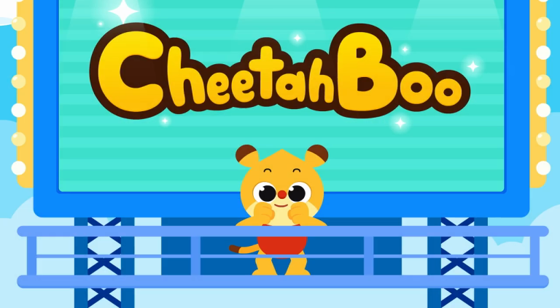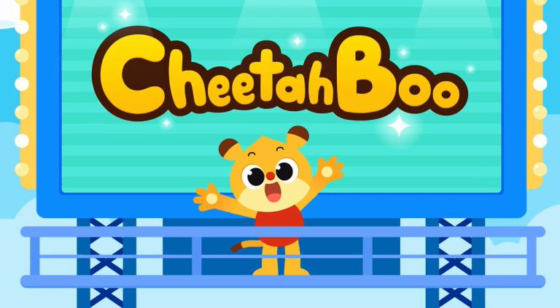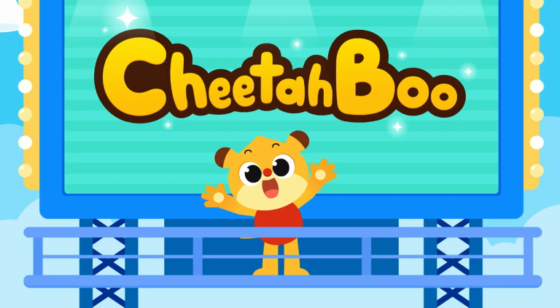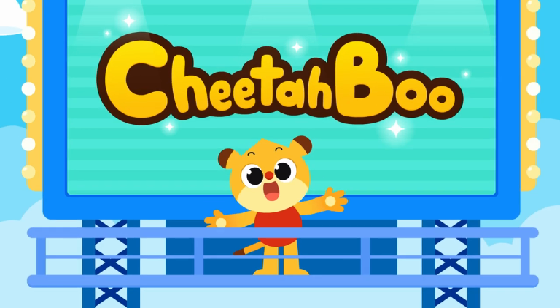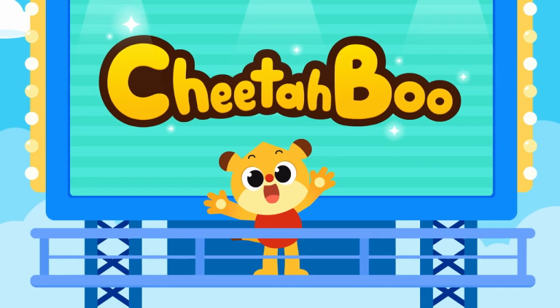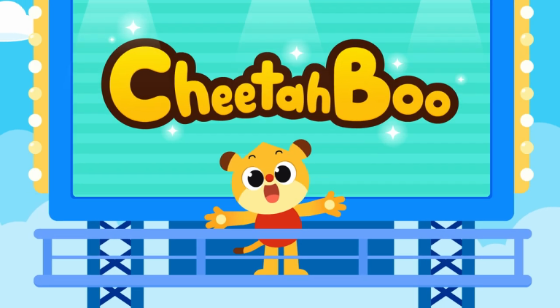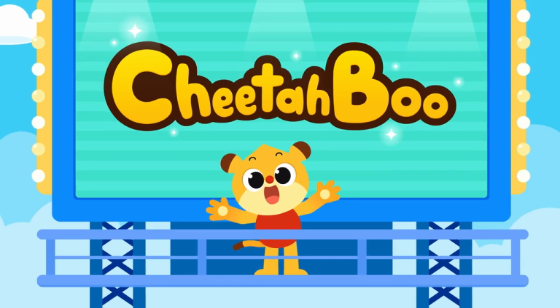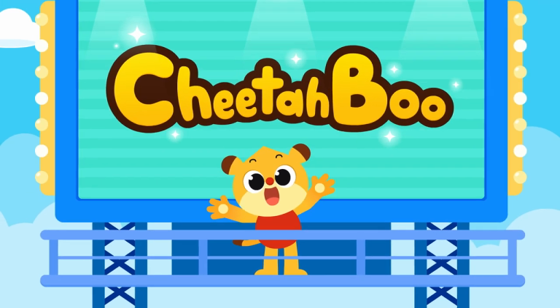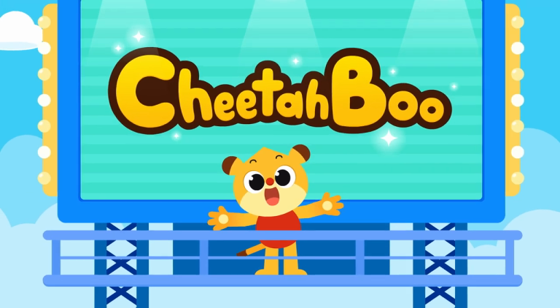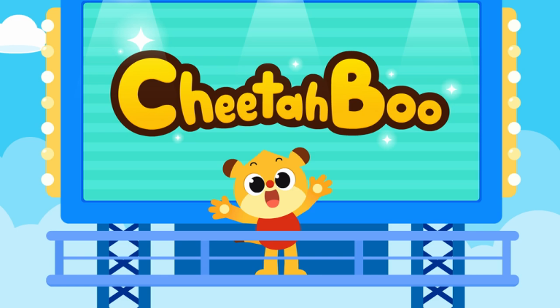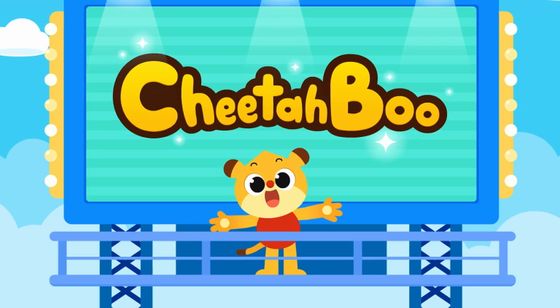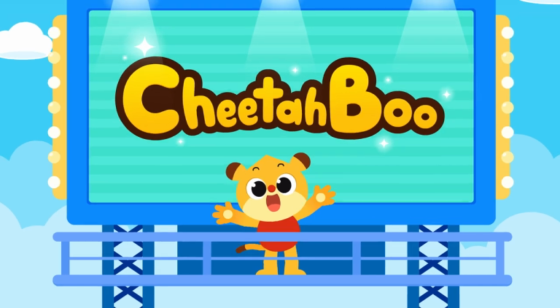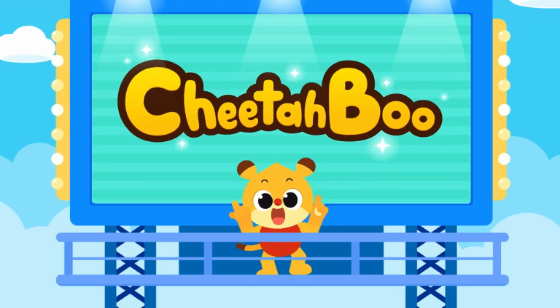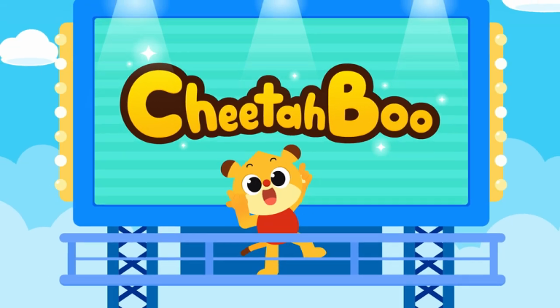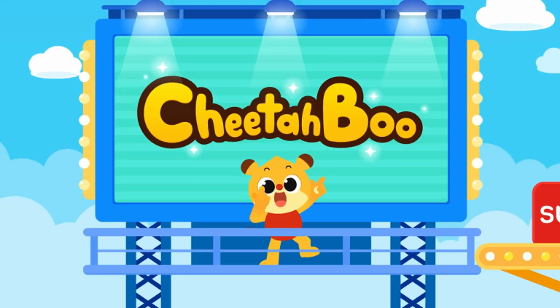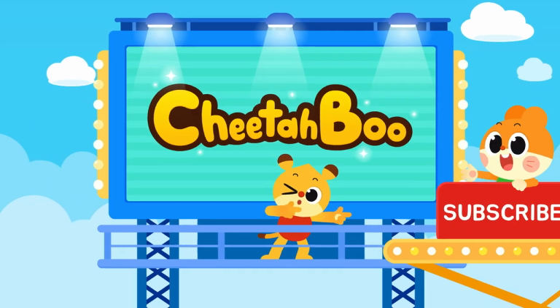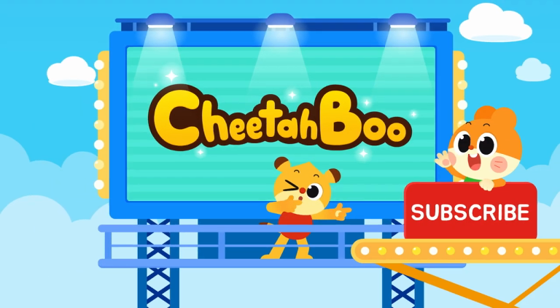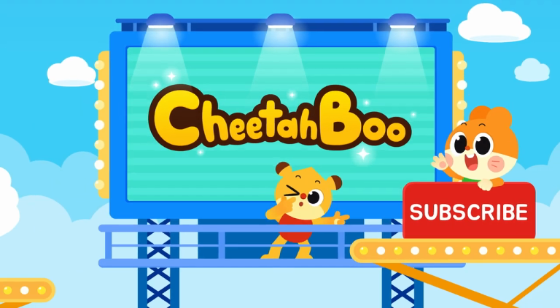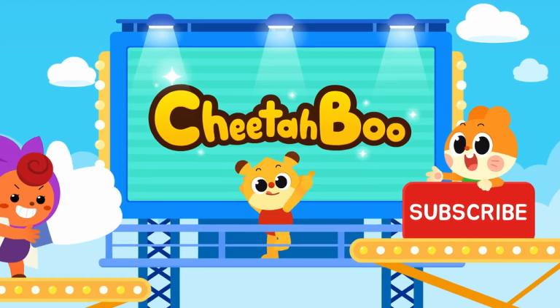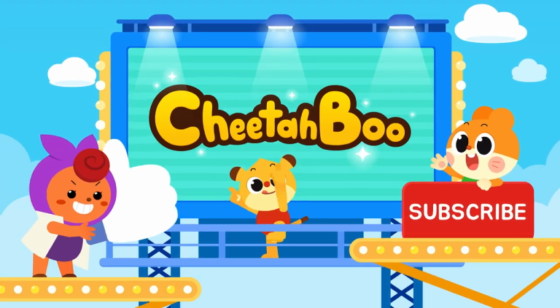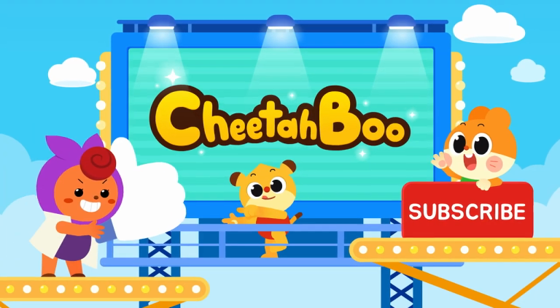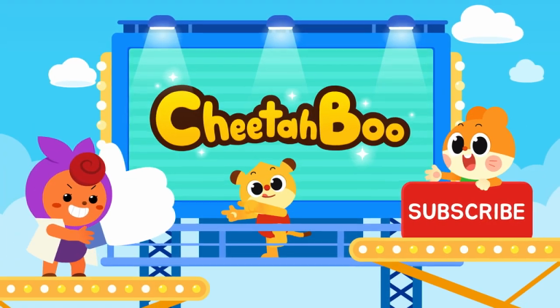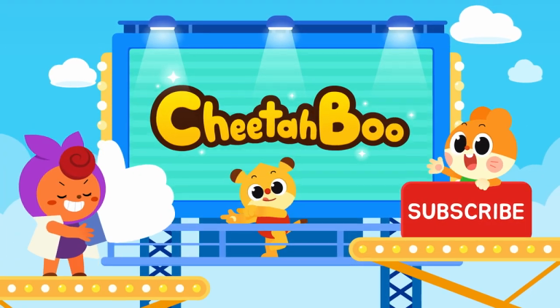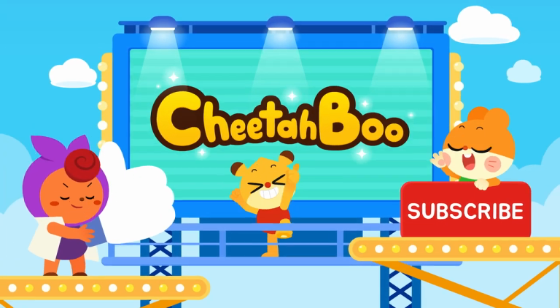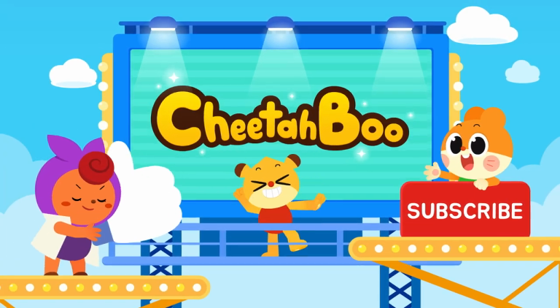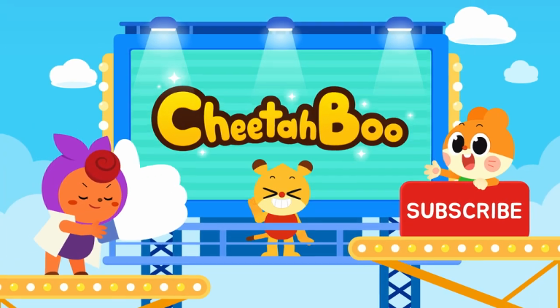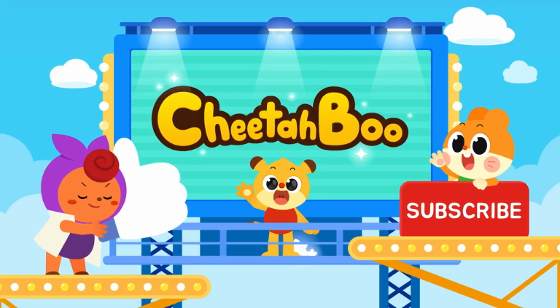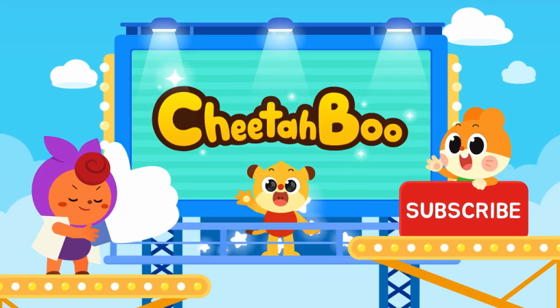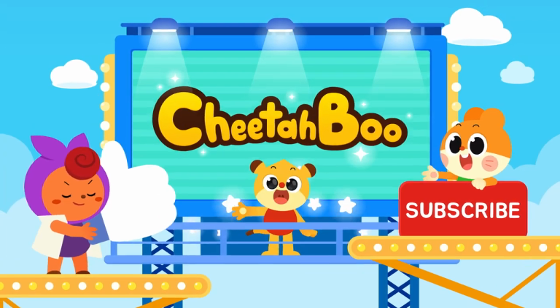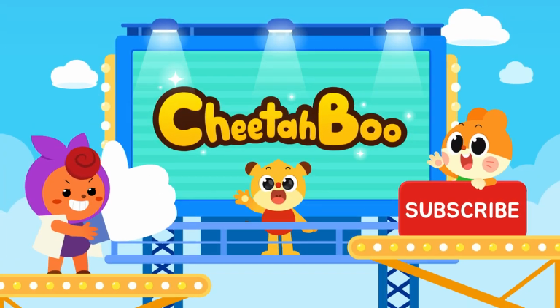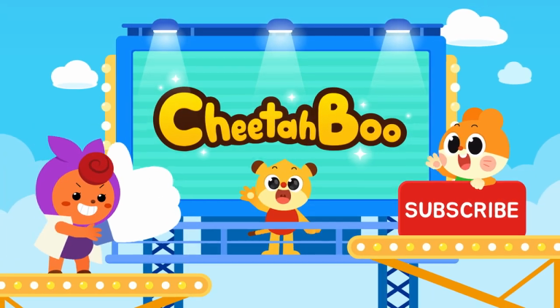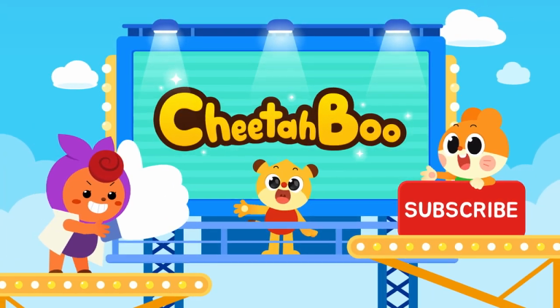Did you enjoy the video? Subscribe and like to Cheetah Boo Channel.